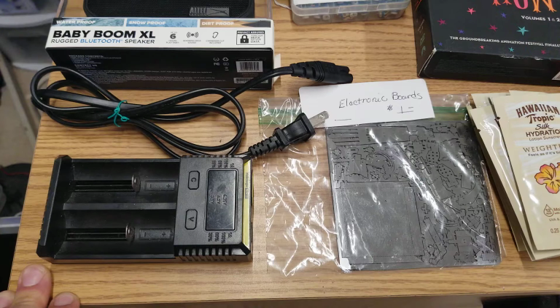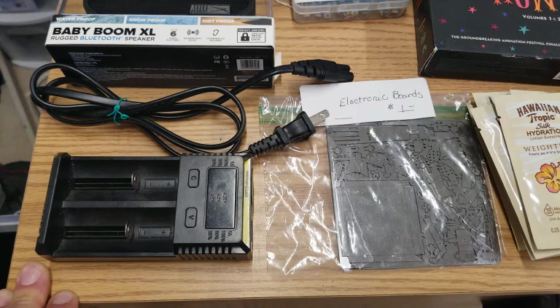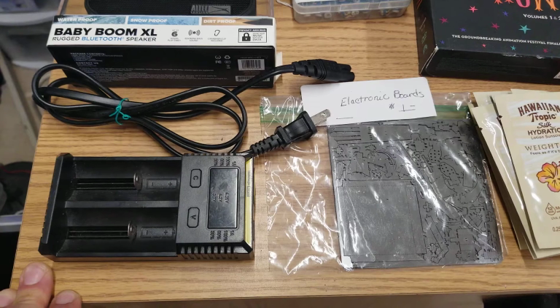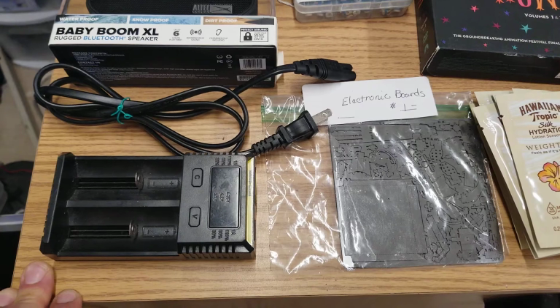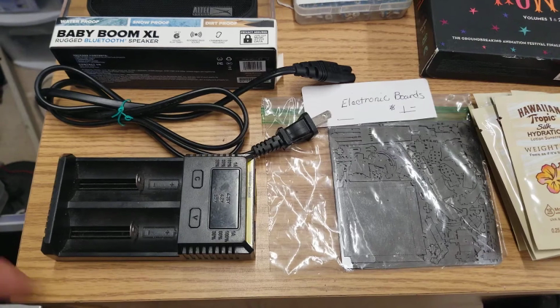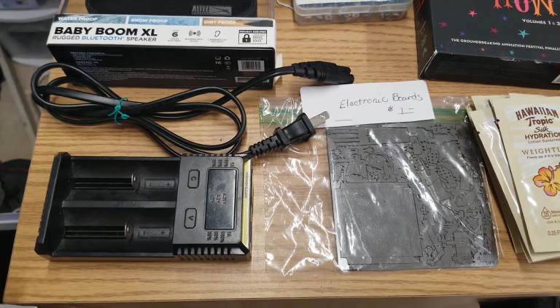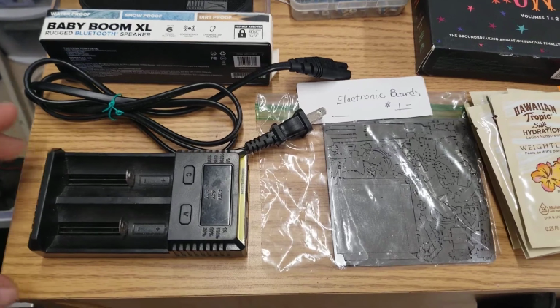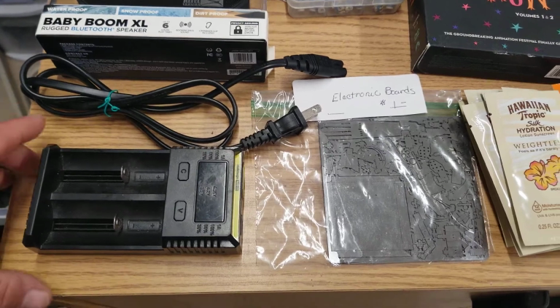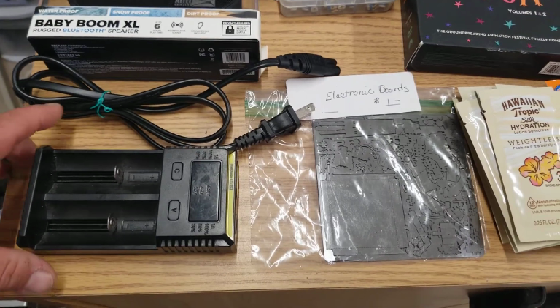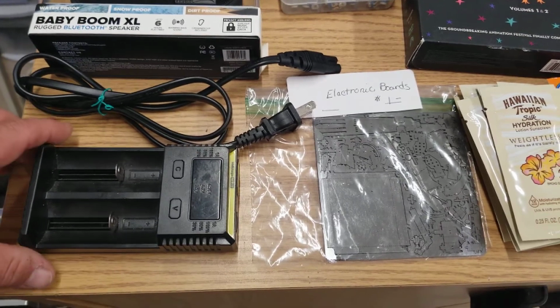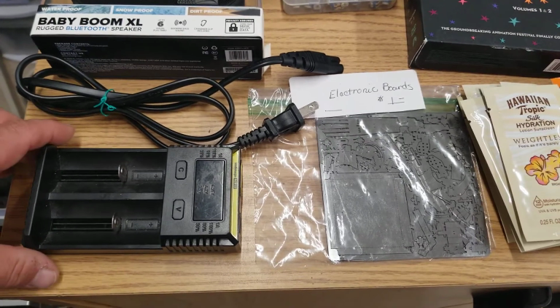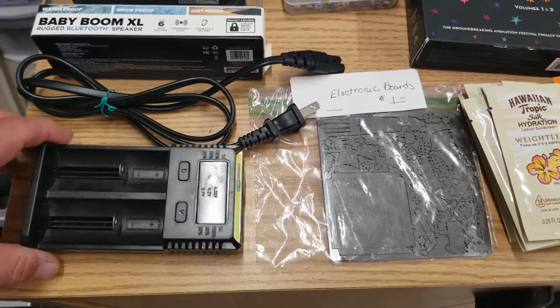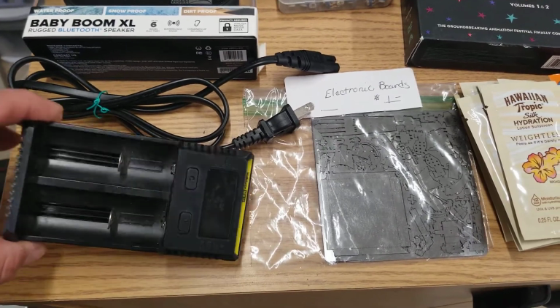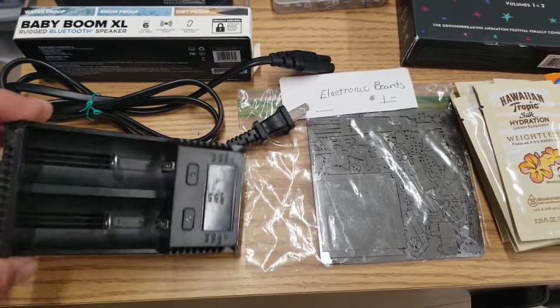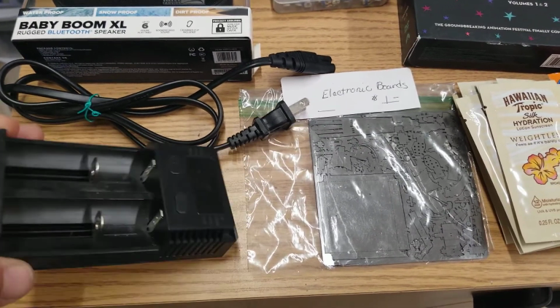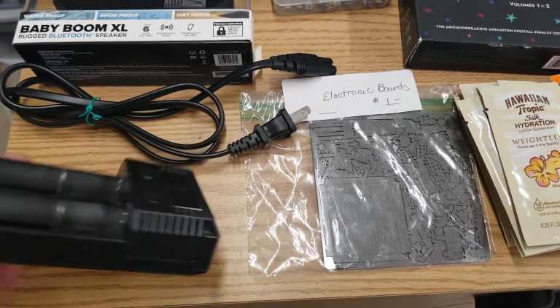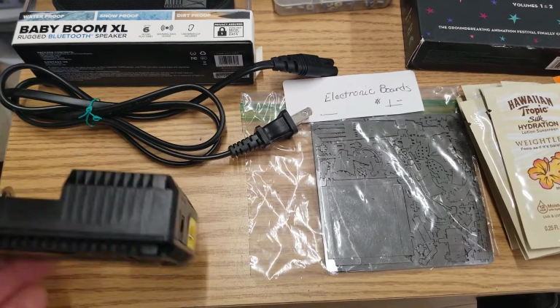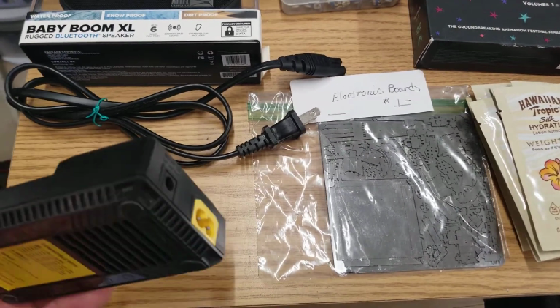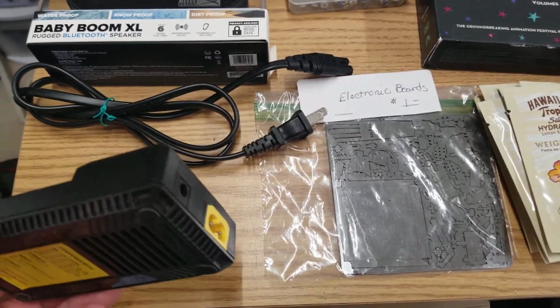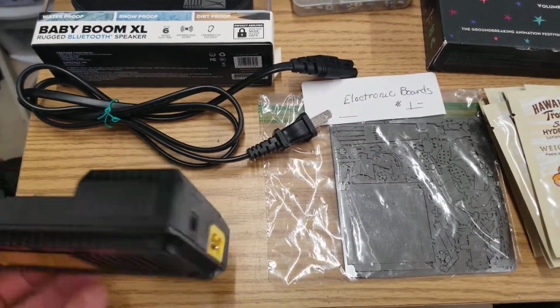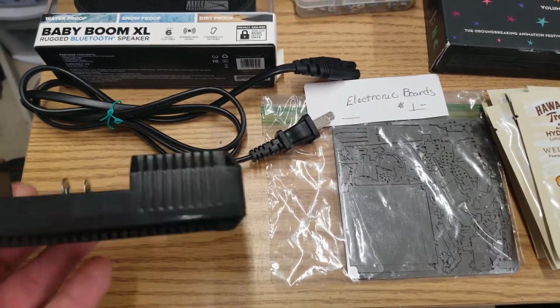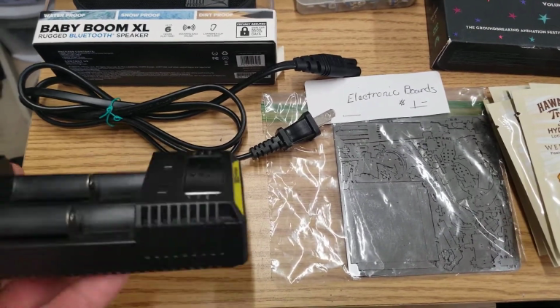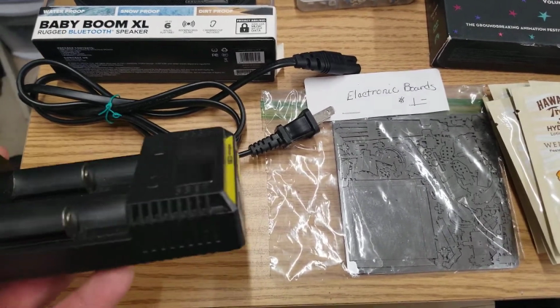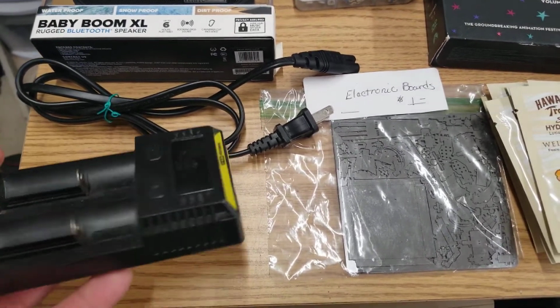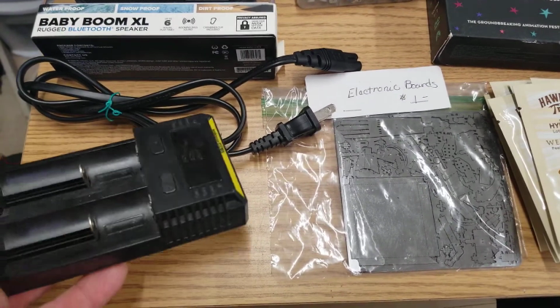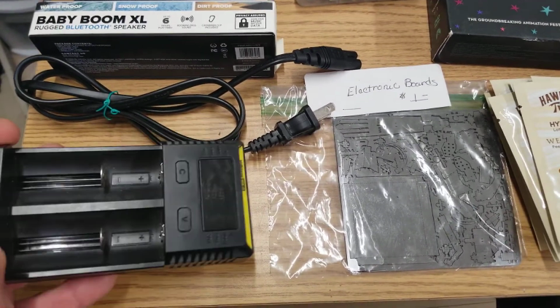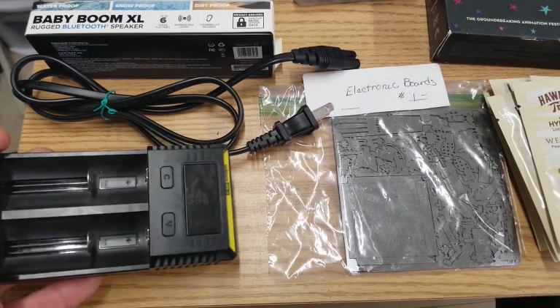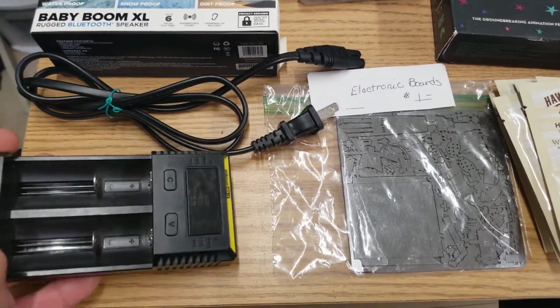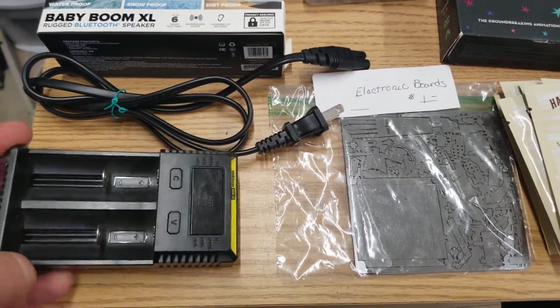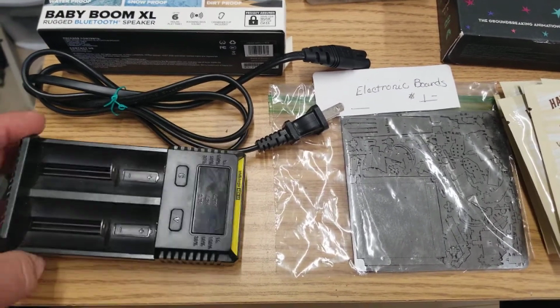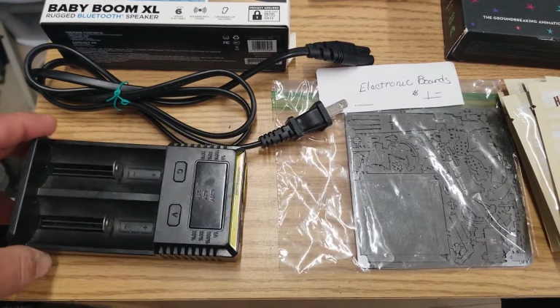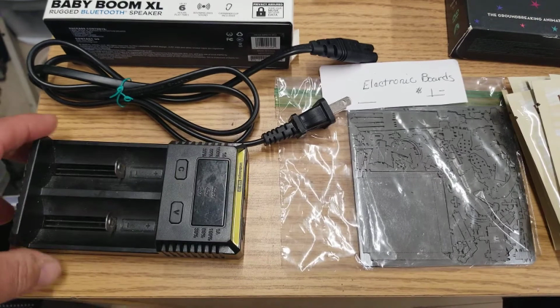How's it going guys, Riggins Ridge here, going to go ahead and show you the finds that I had at the Wentzville flea market today.